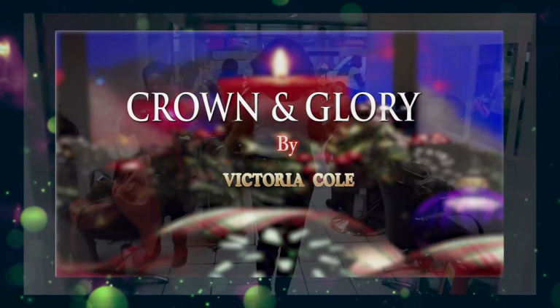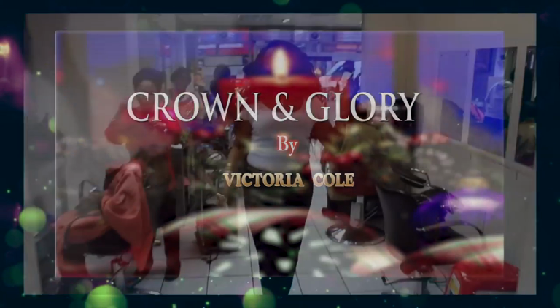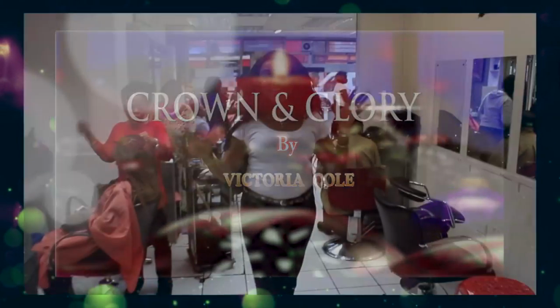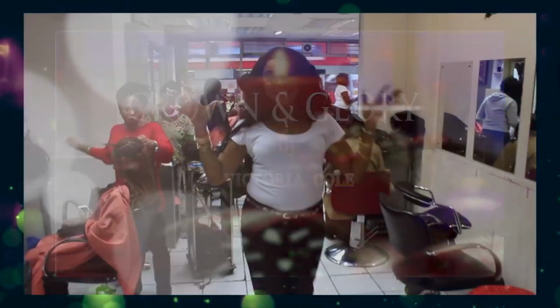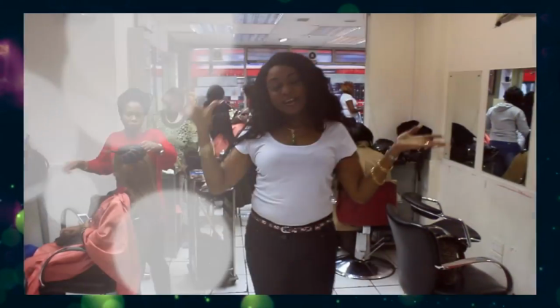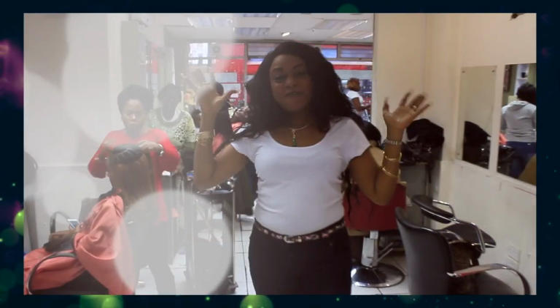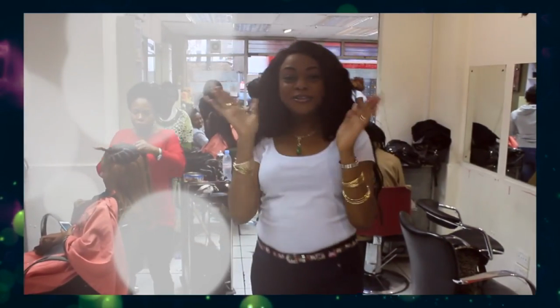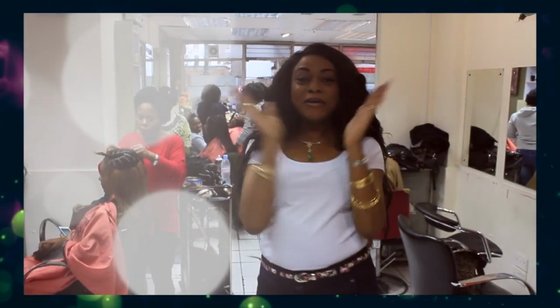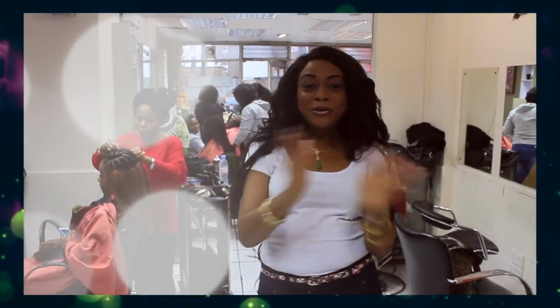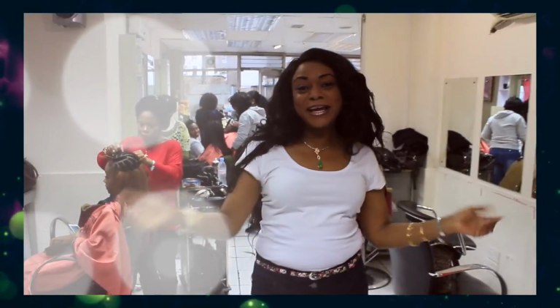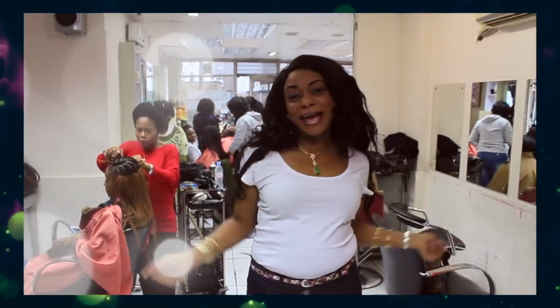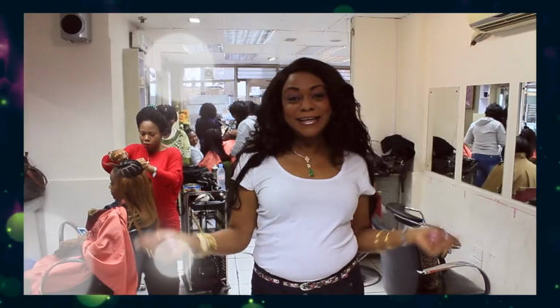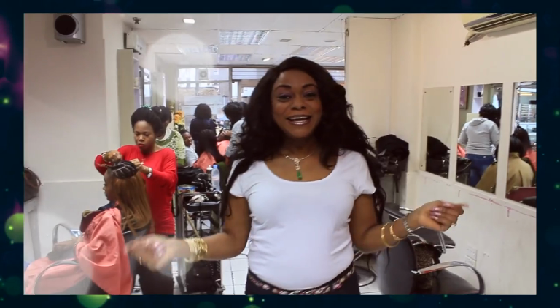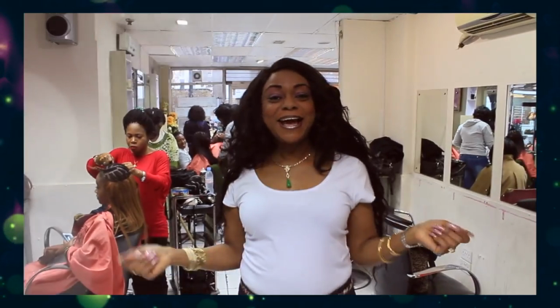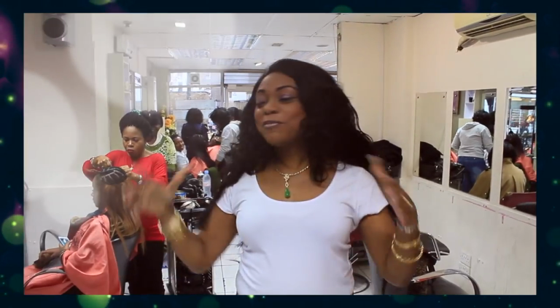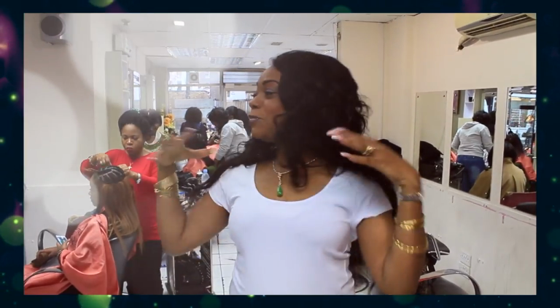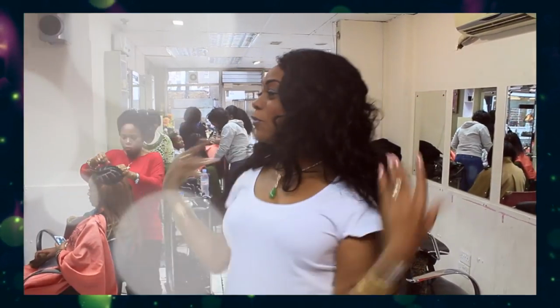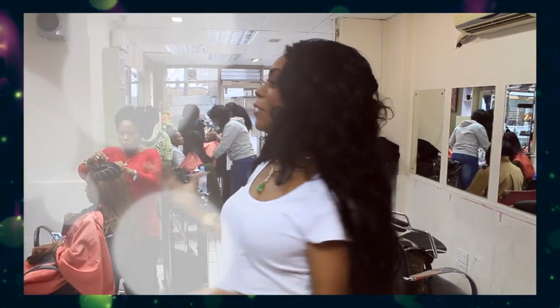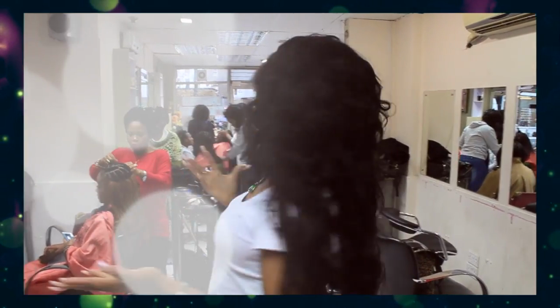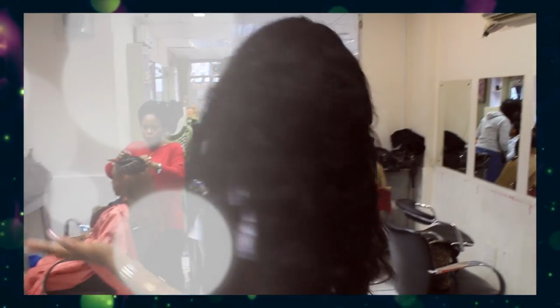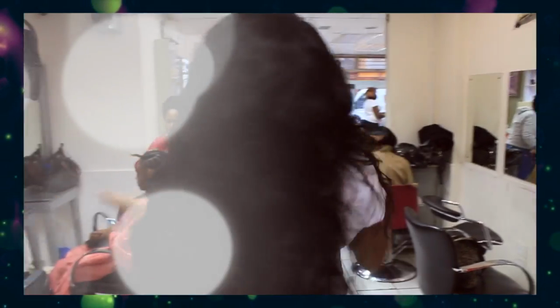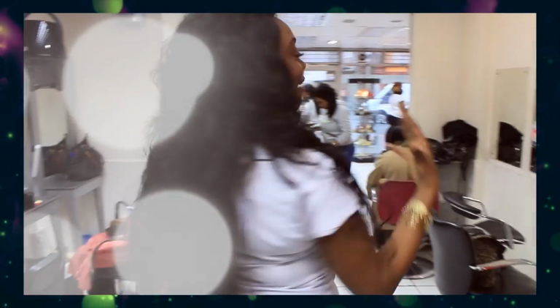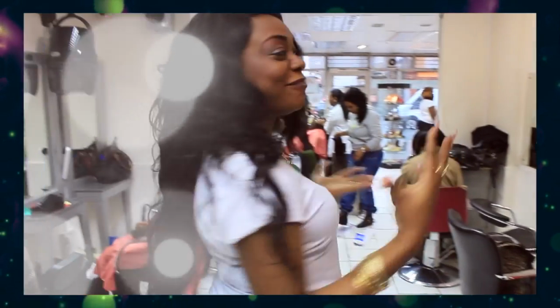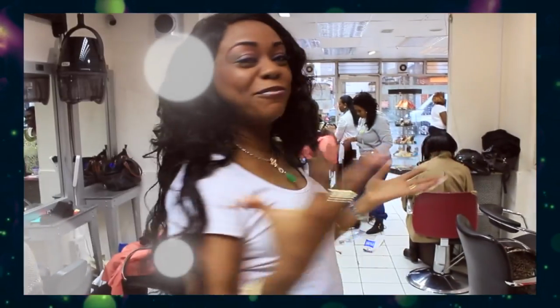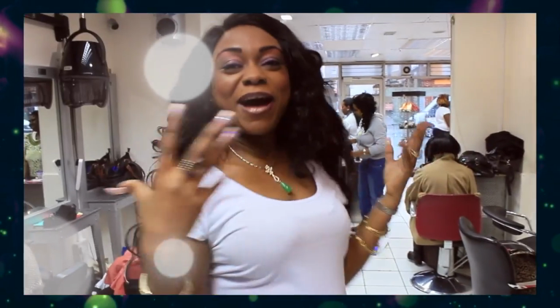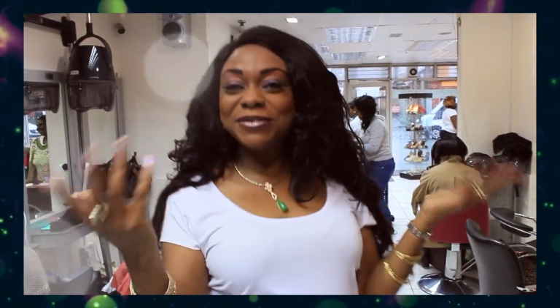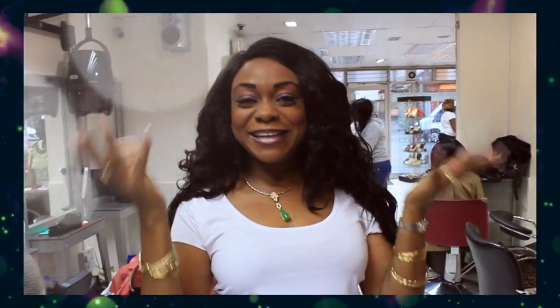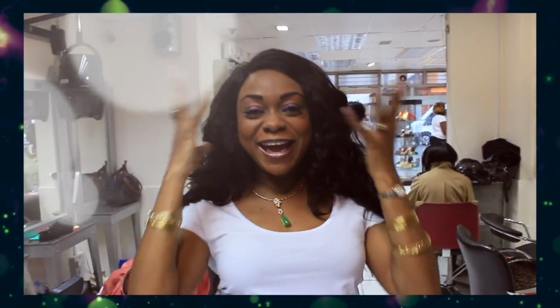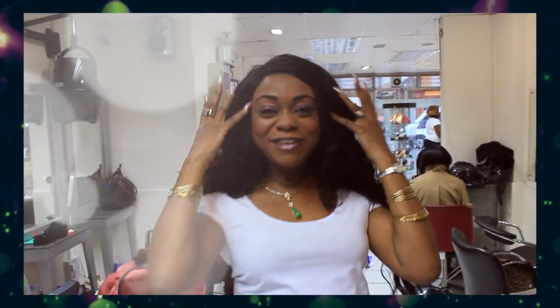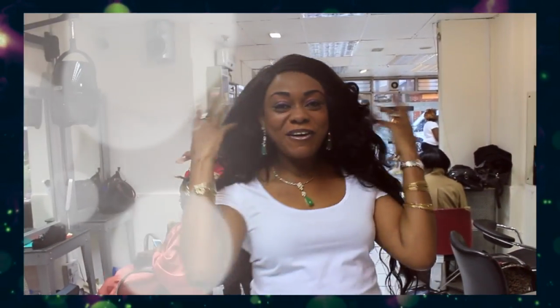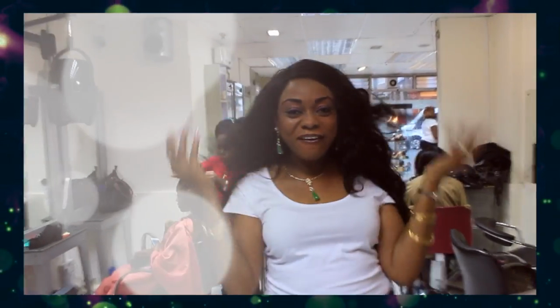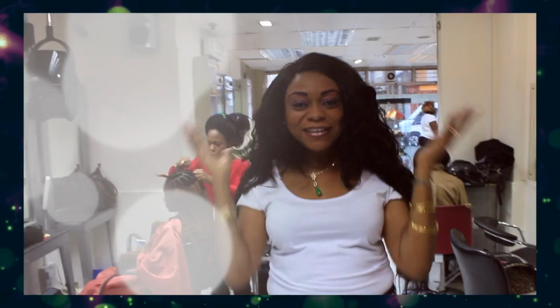Hi ladies, Victoria Cole again. Everybody's been wondering about this — my lovely bouncy hair that I've got on.